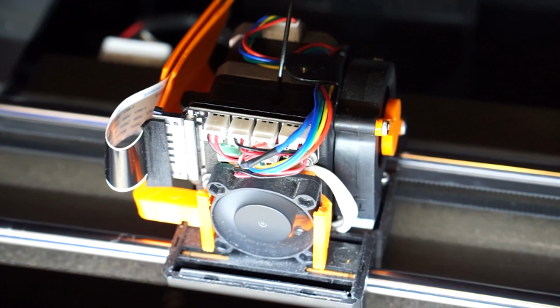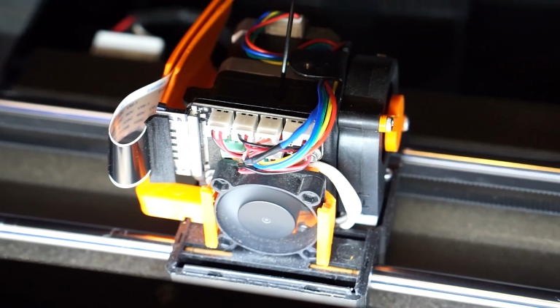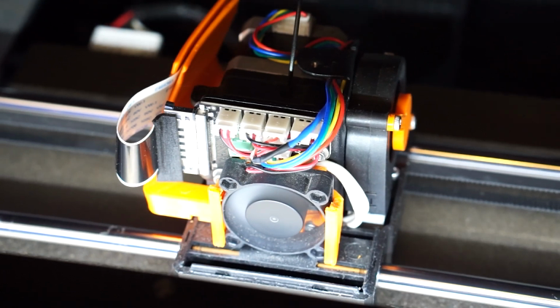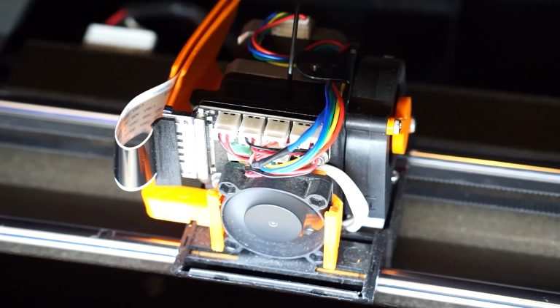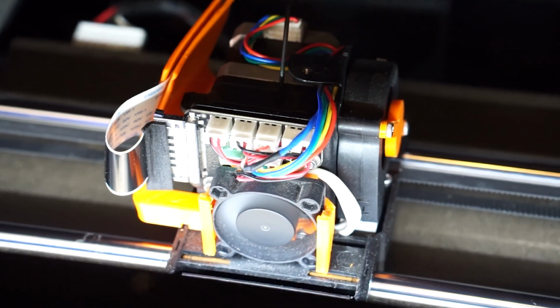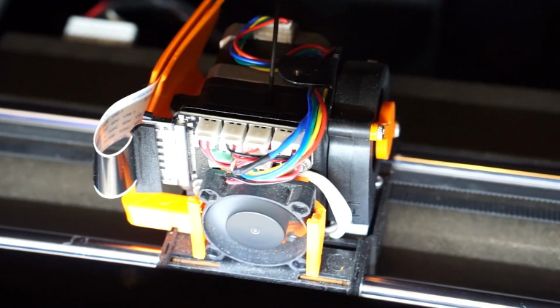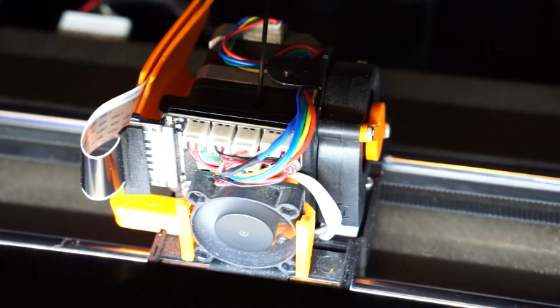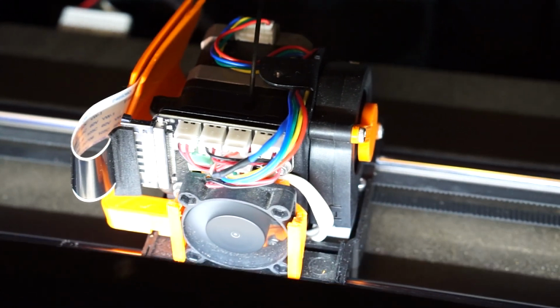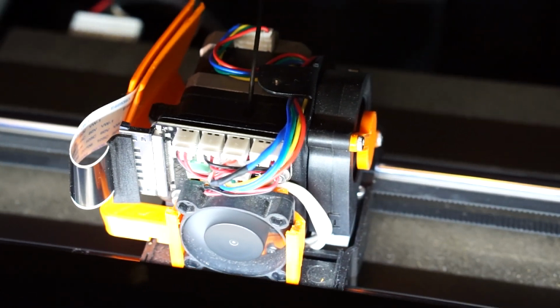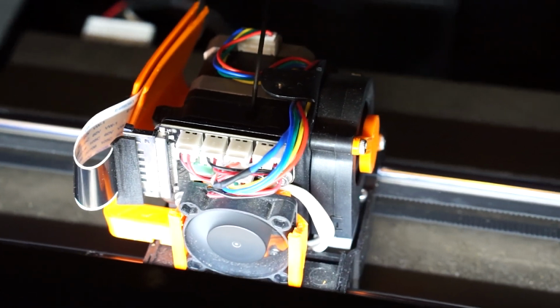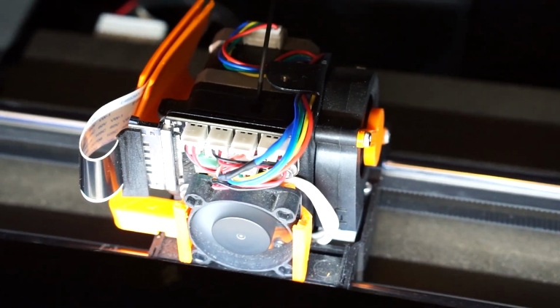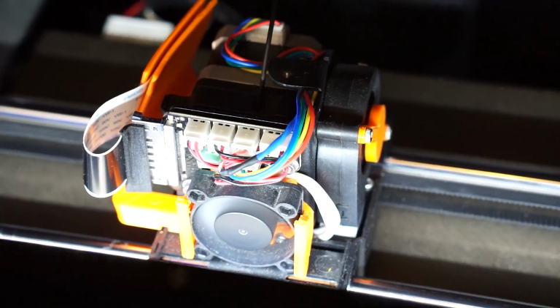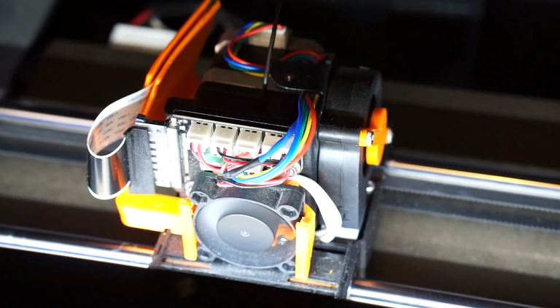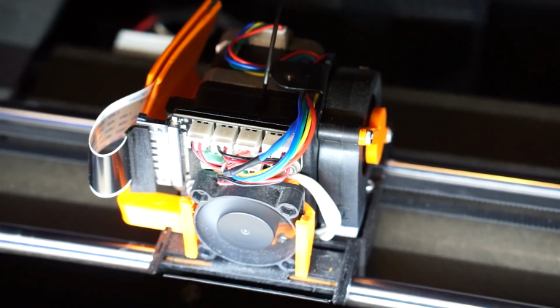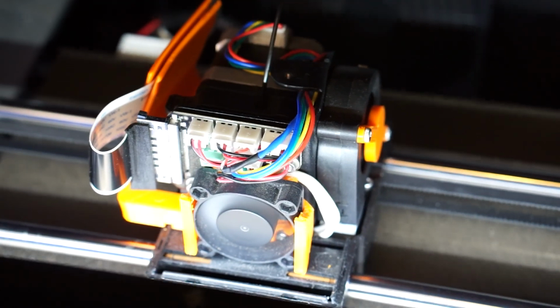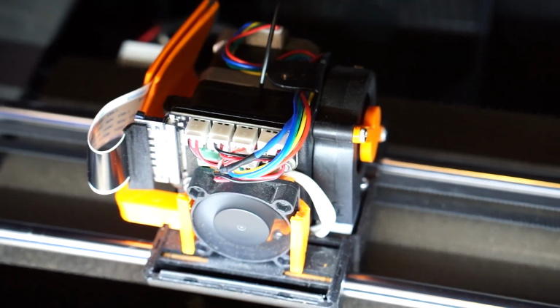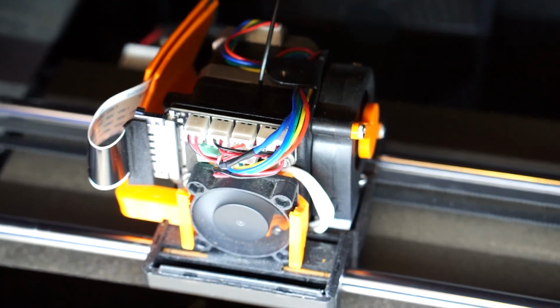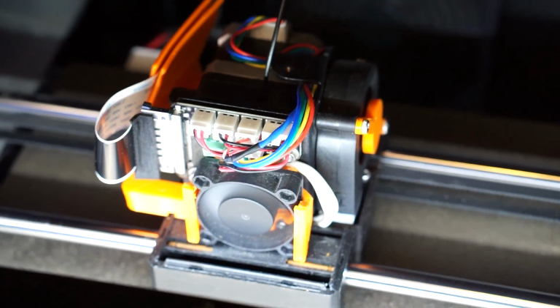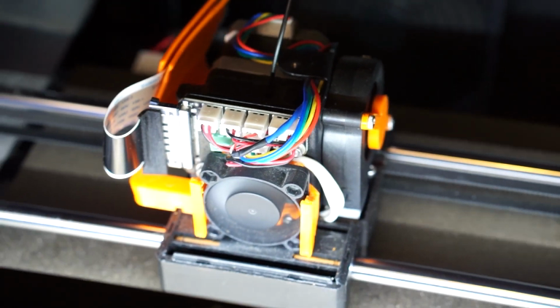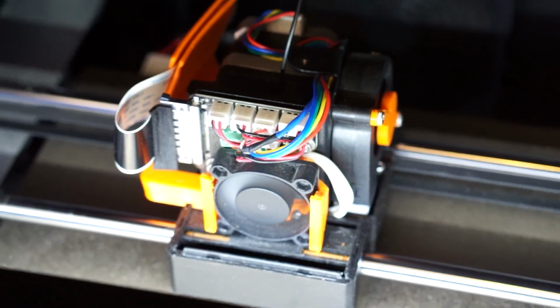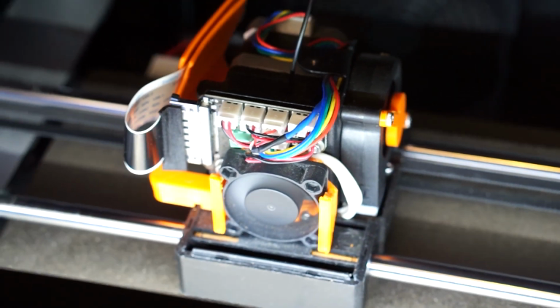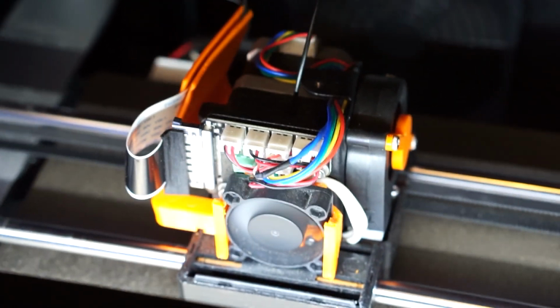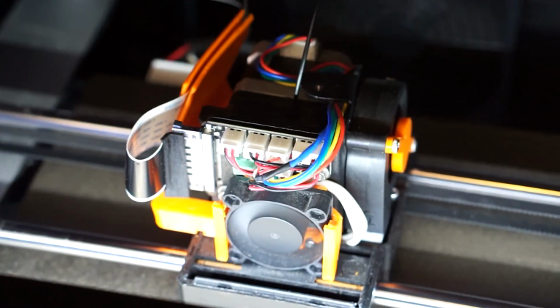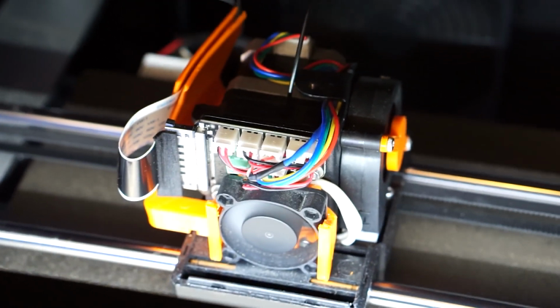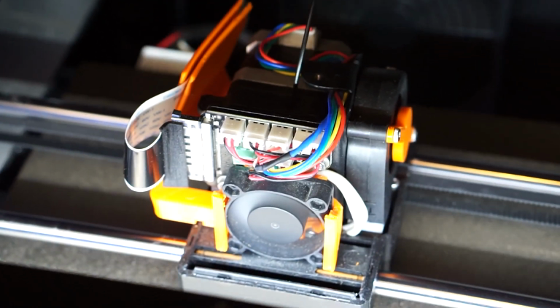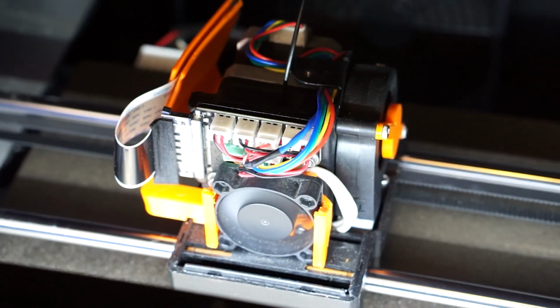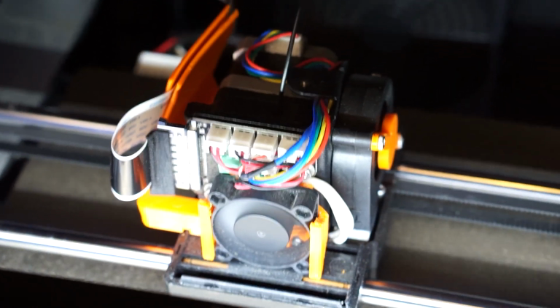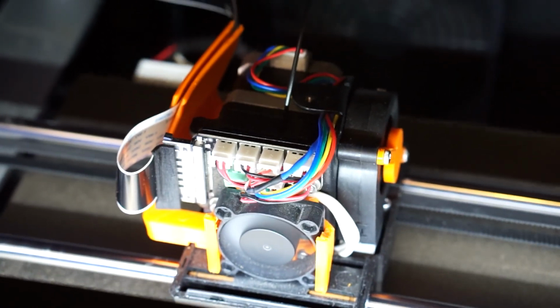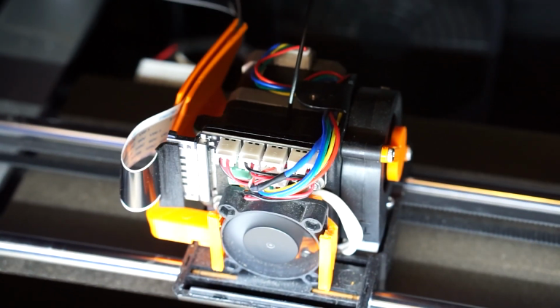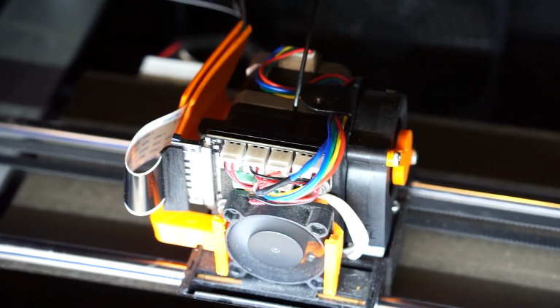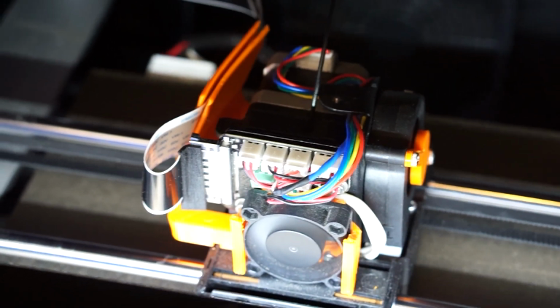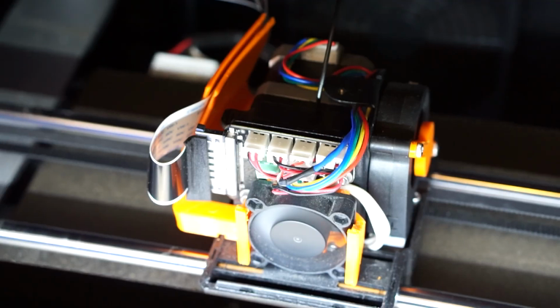Today on Dive Vibe, I'm going to share with you my process for 3D printing dive gear.